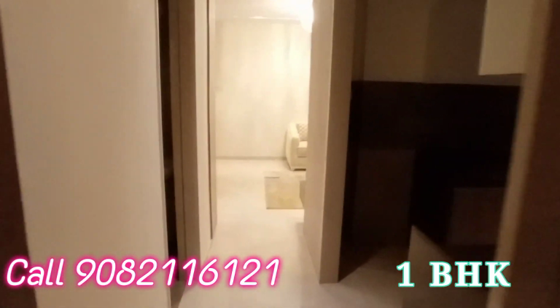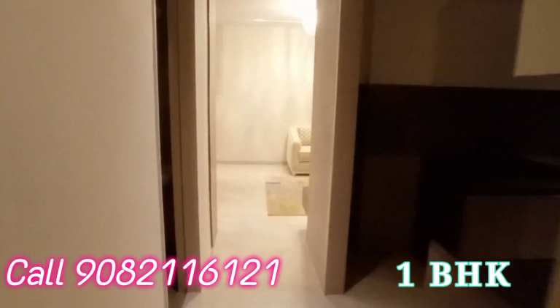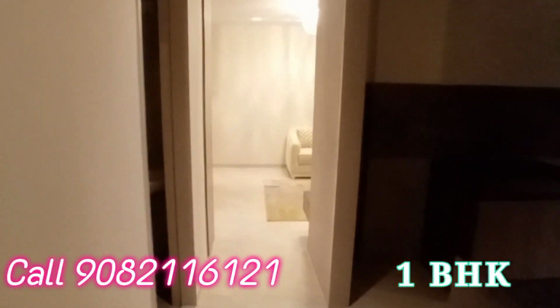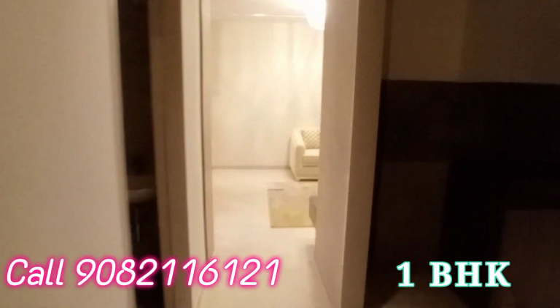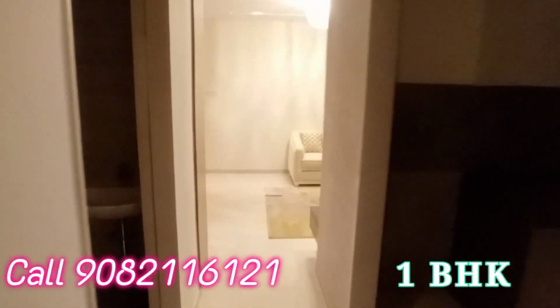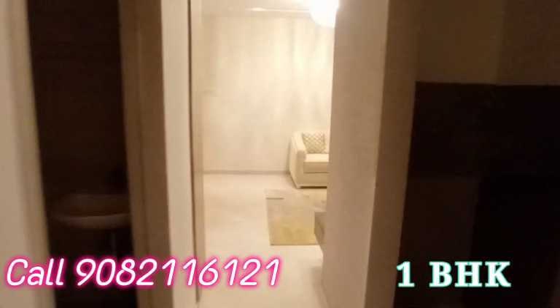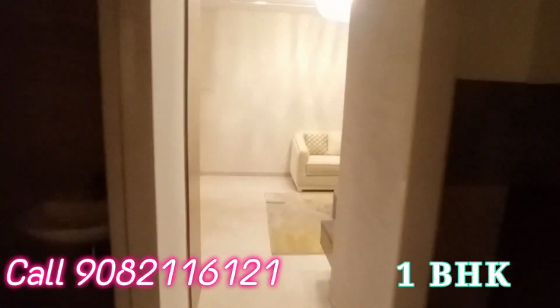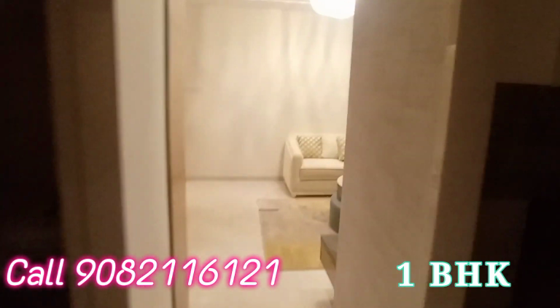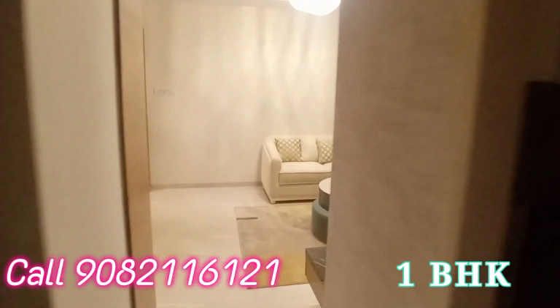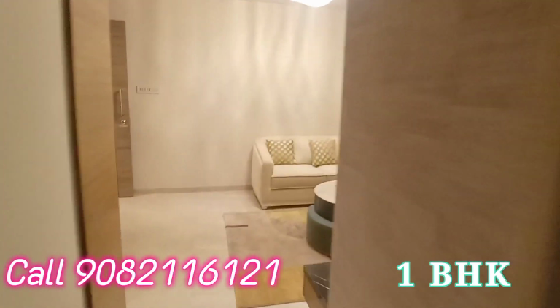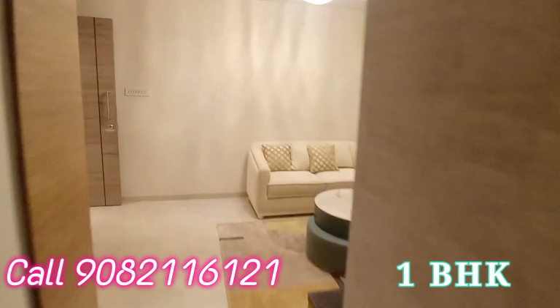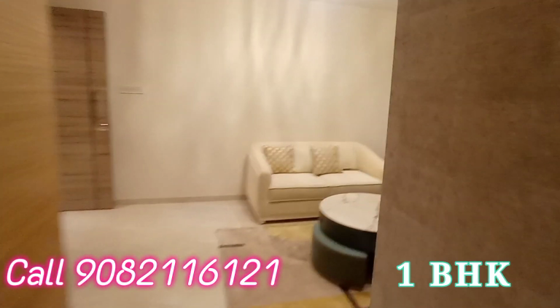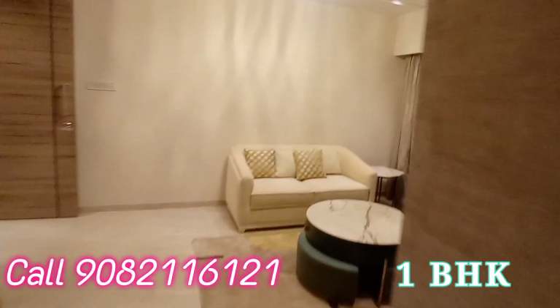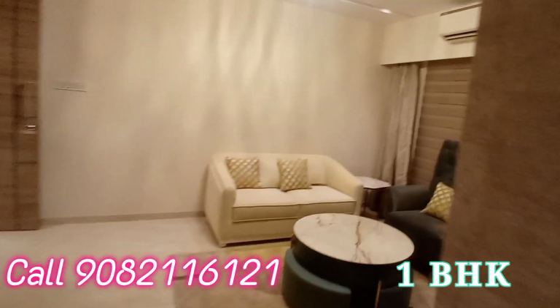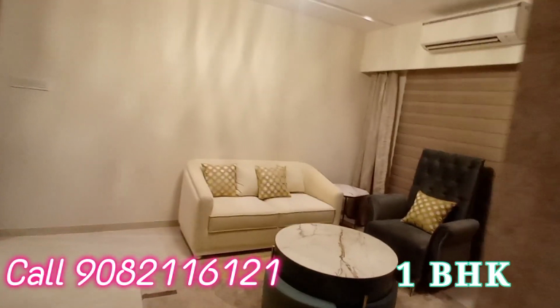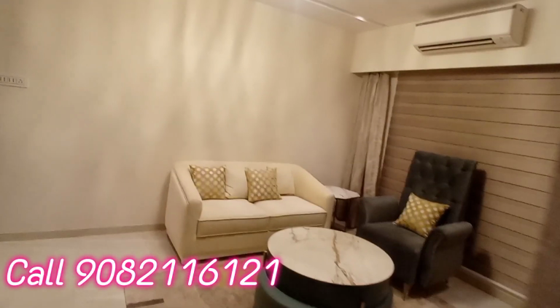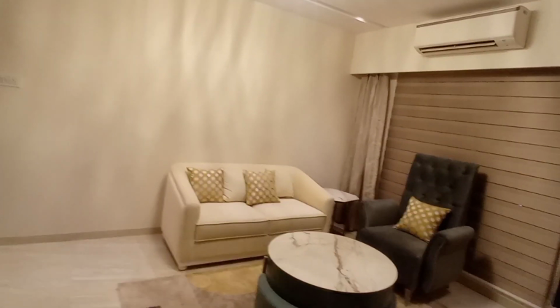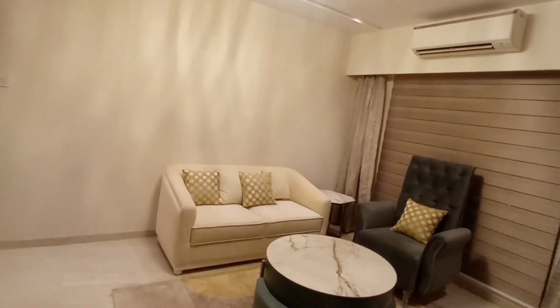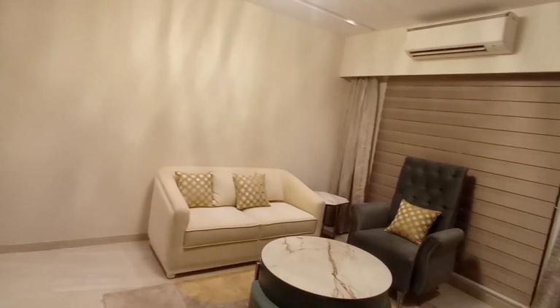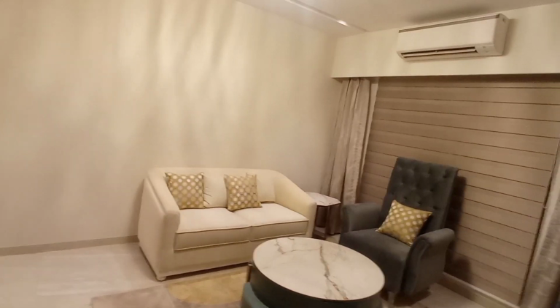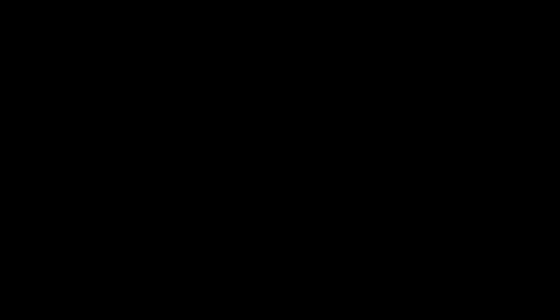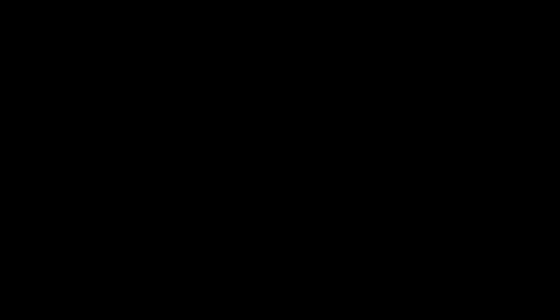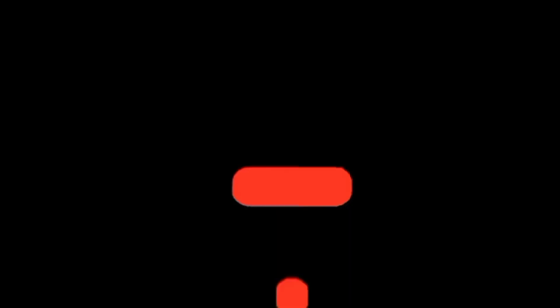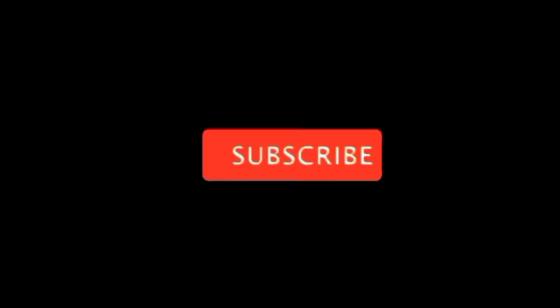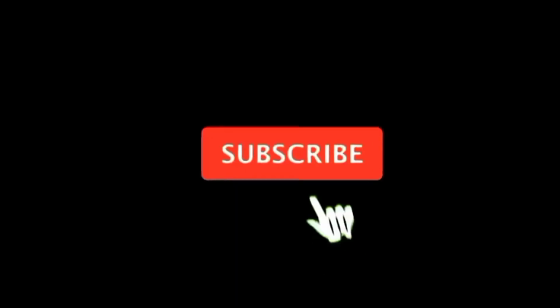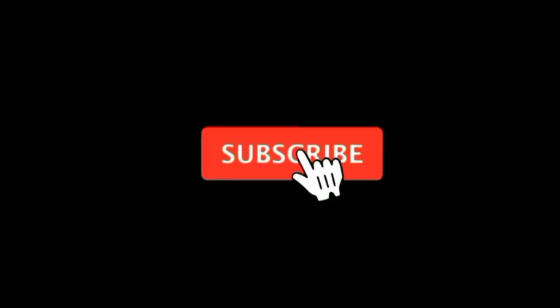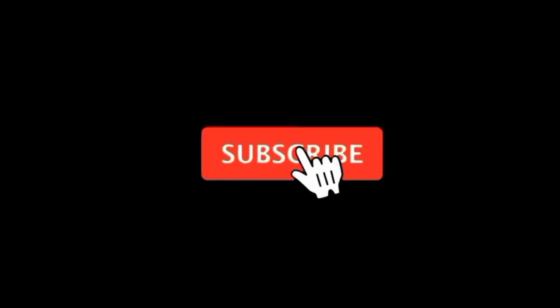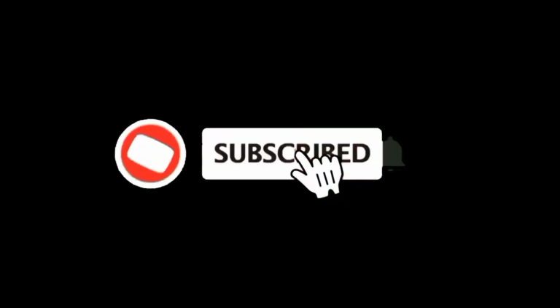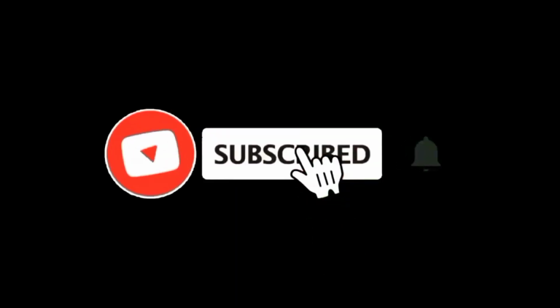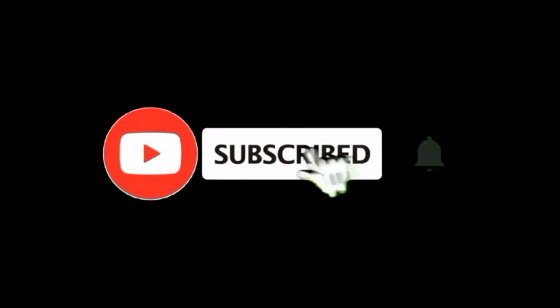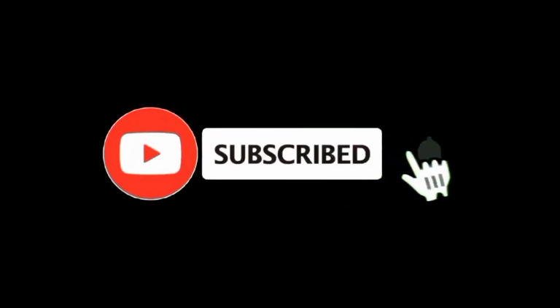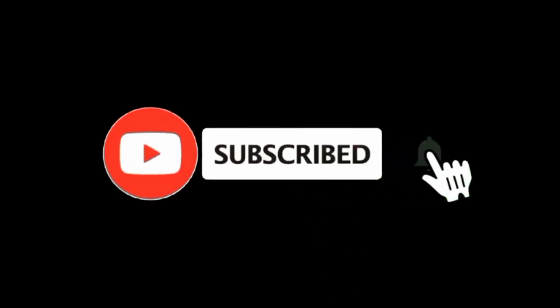This is the 1BHK flat in Kandivali East, nearby the station. Find your dream home — subscribe to my channel.